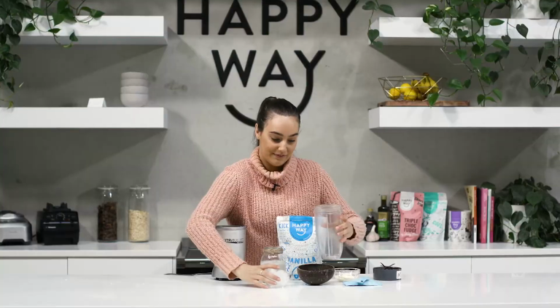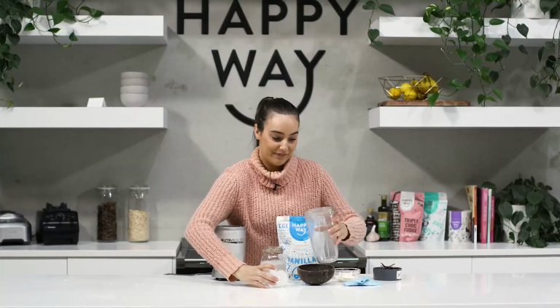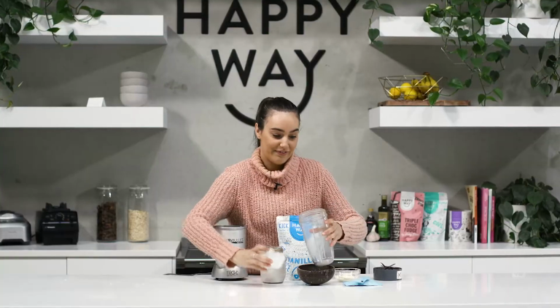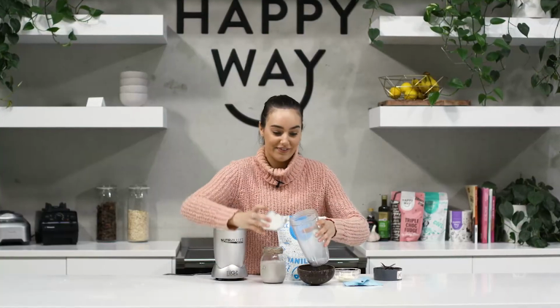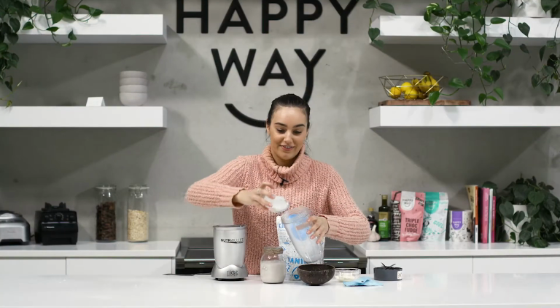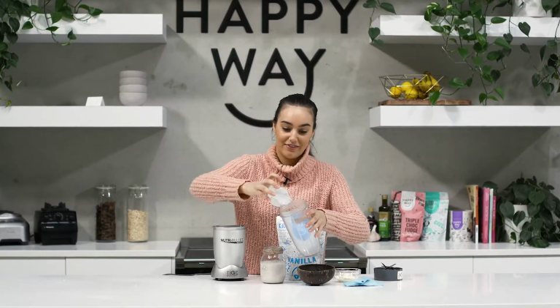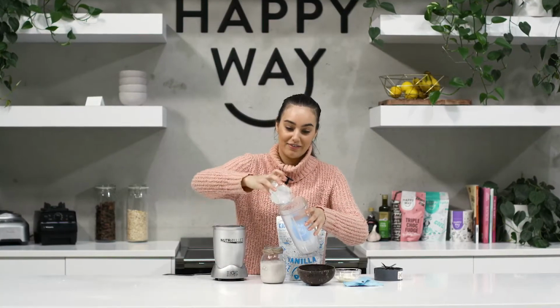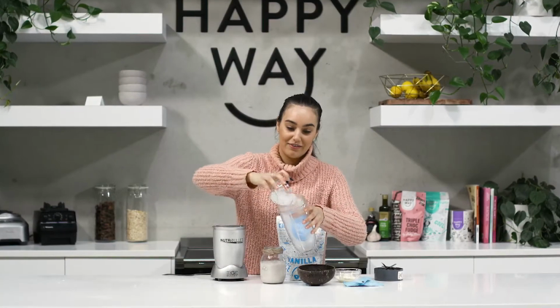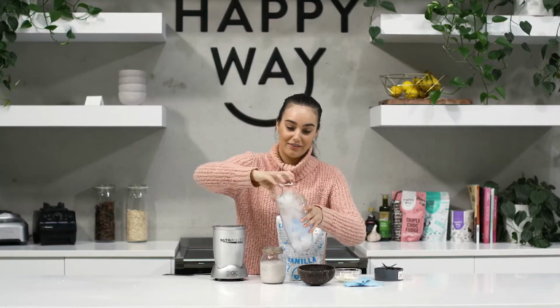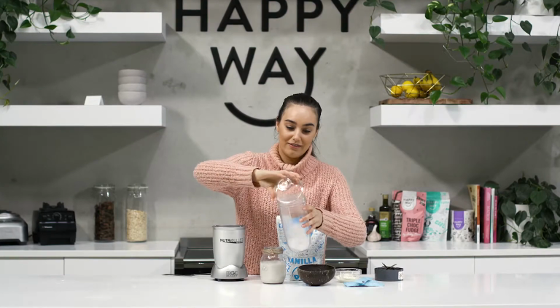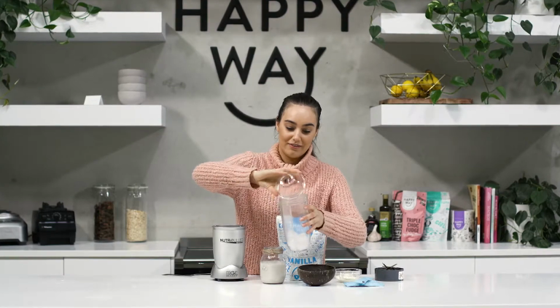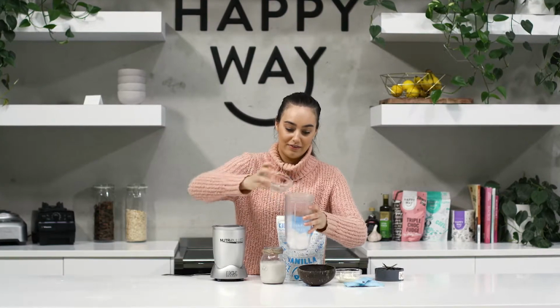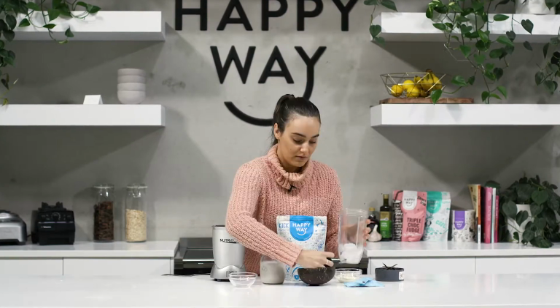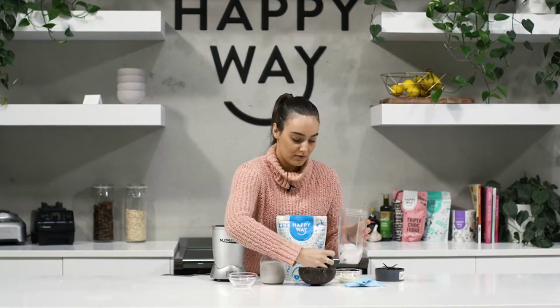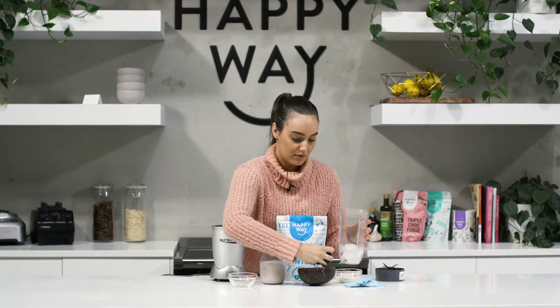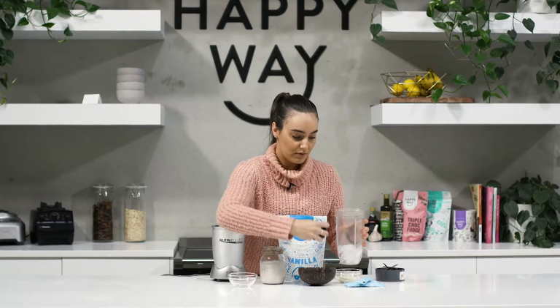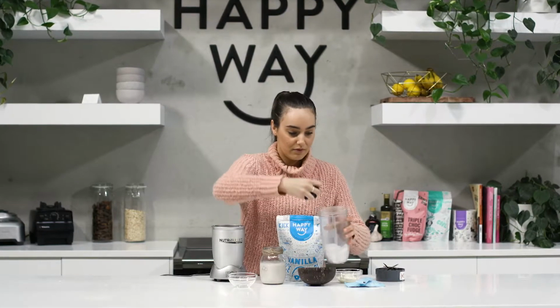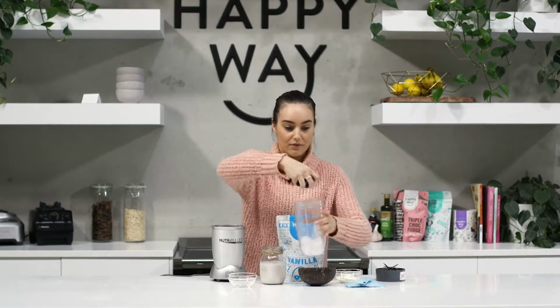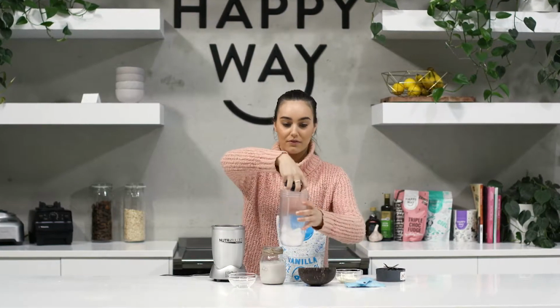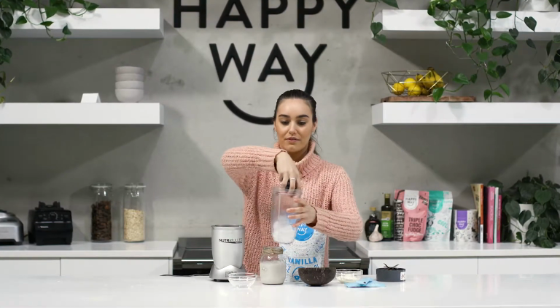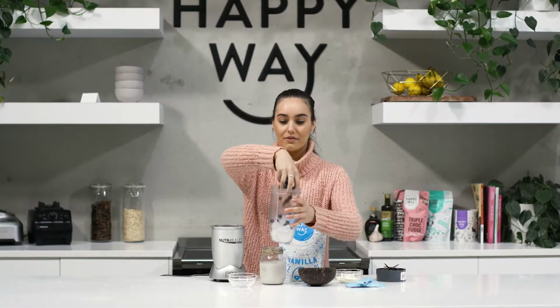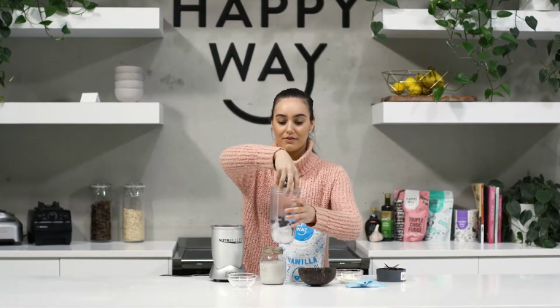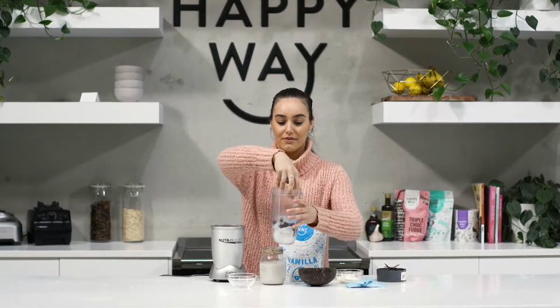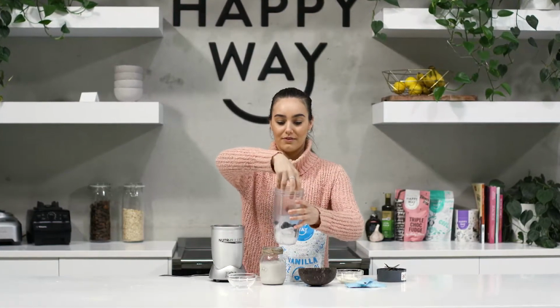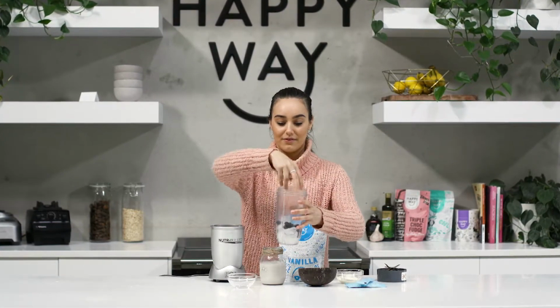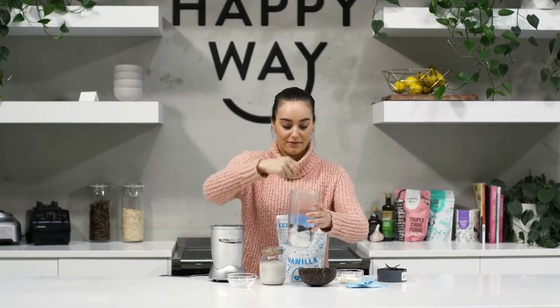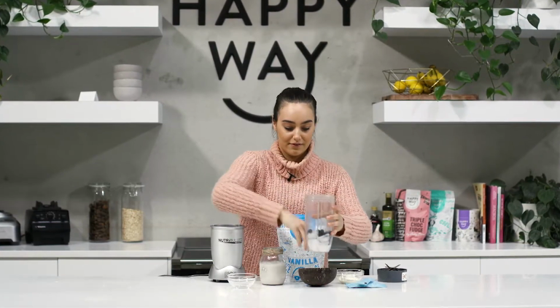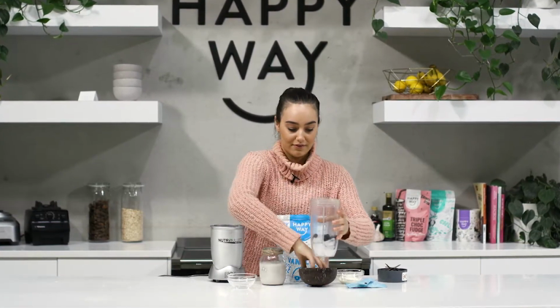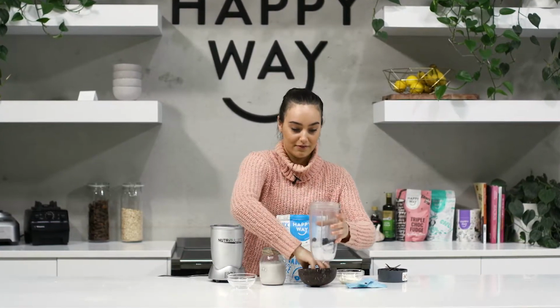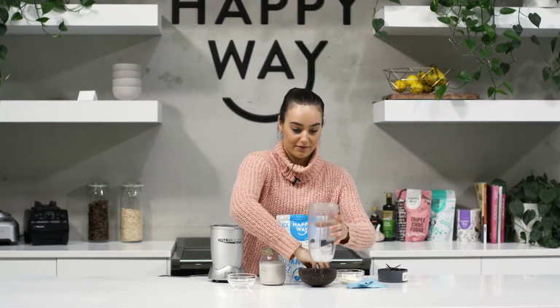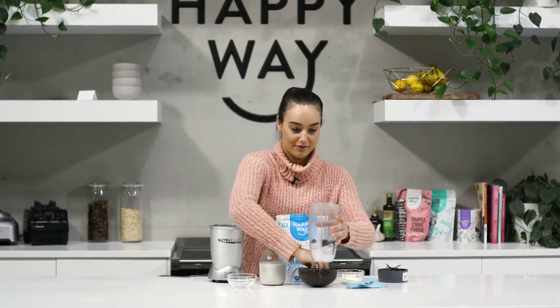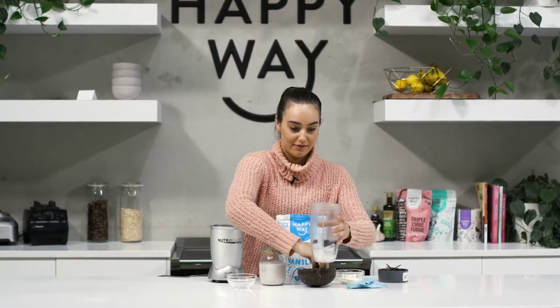So I'm just going to chuck it all into my blender and blend it until it's smooth and creamy.